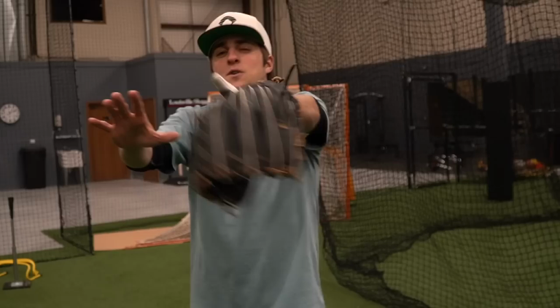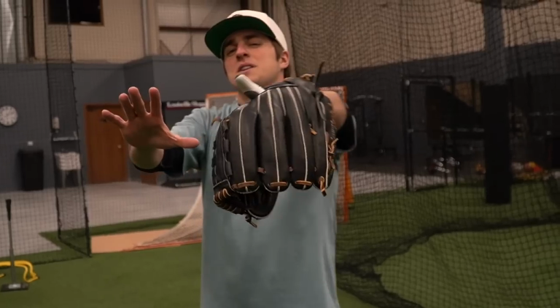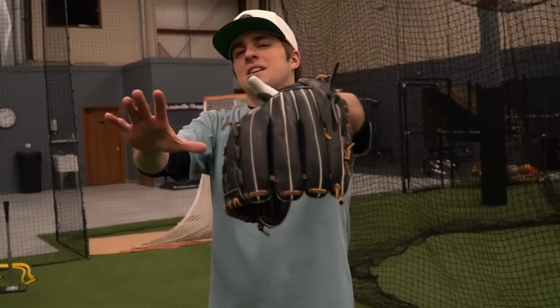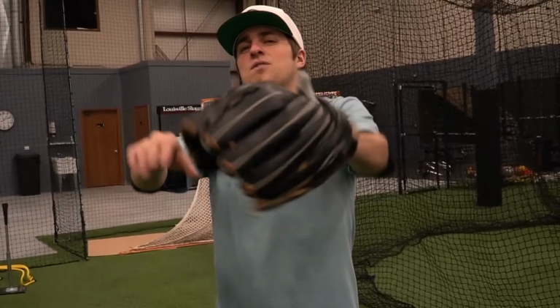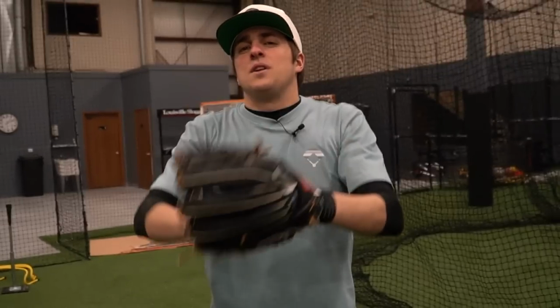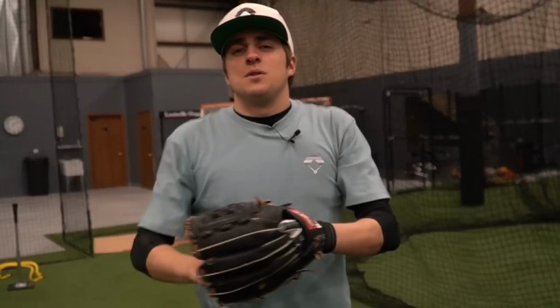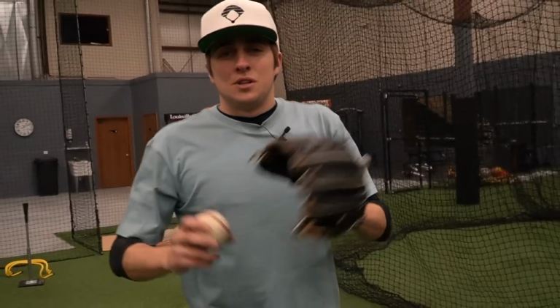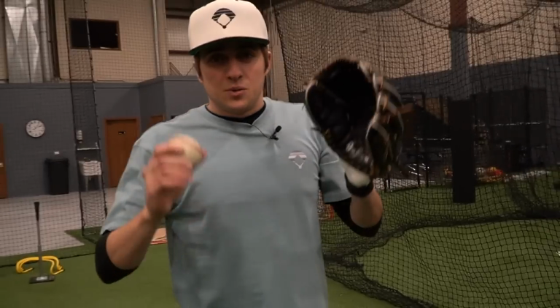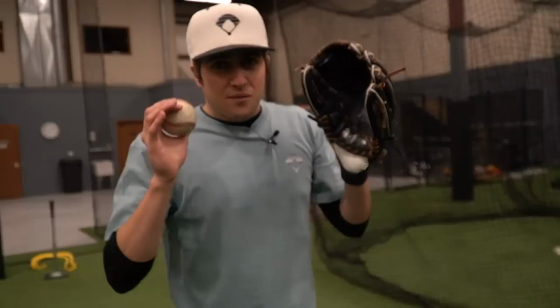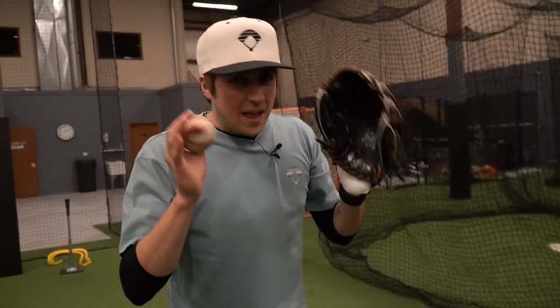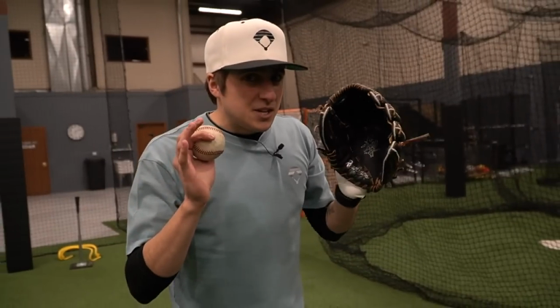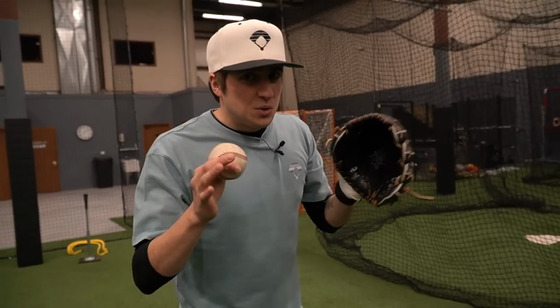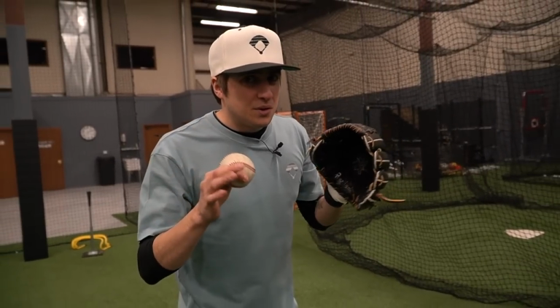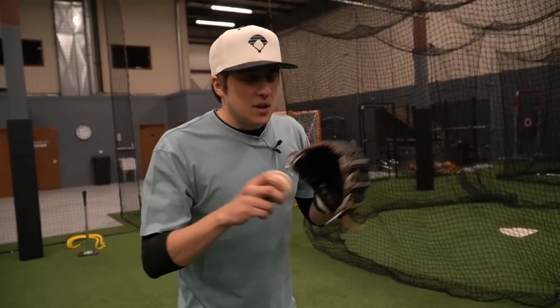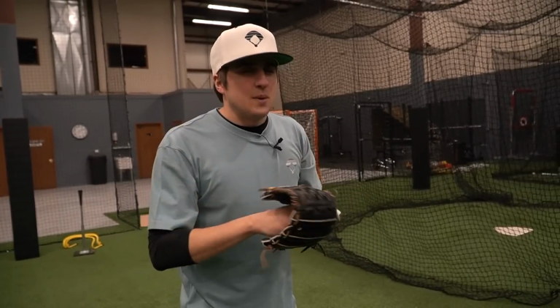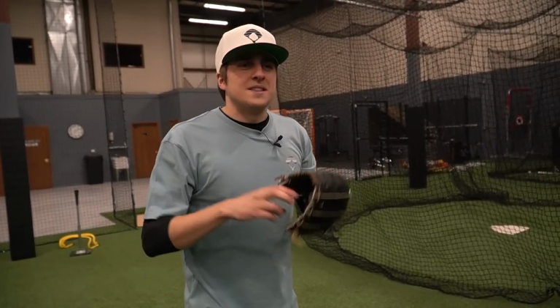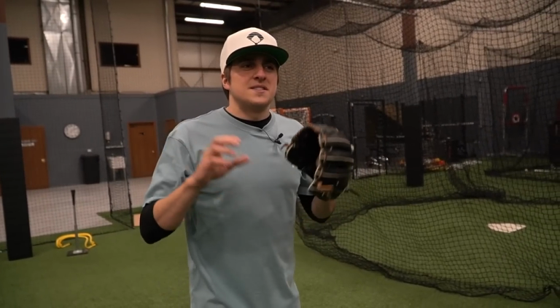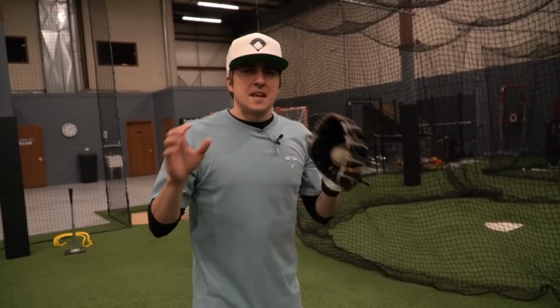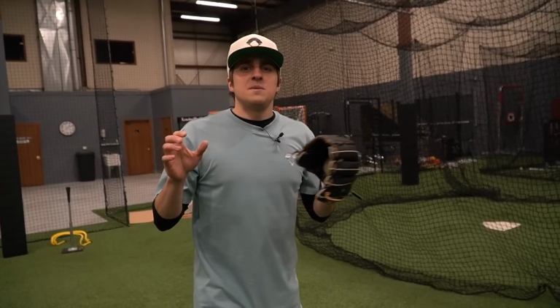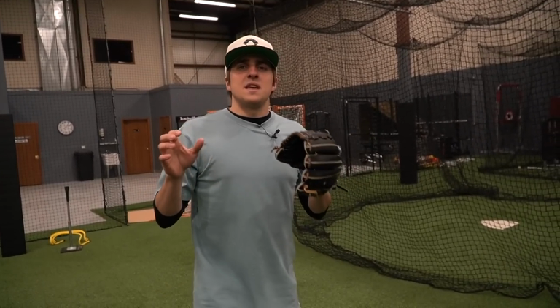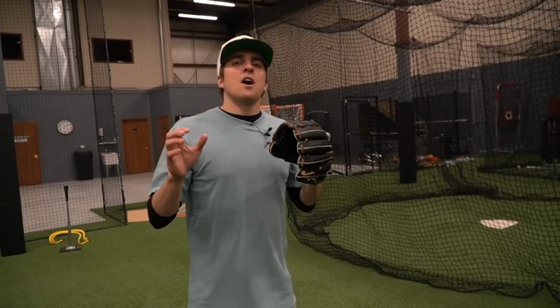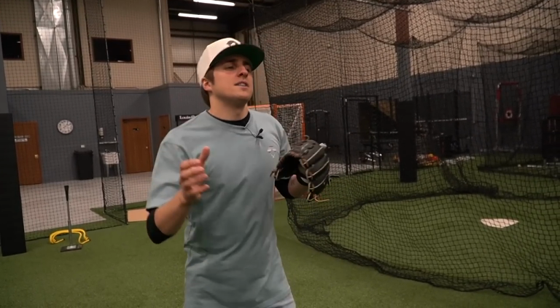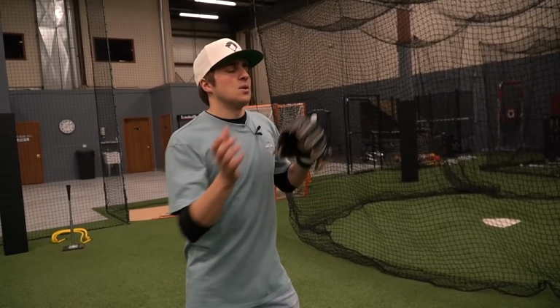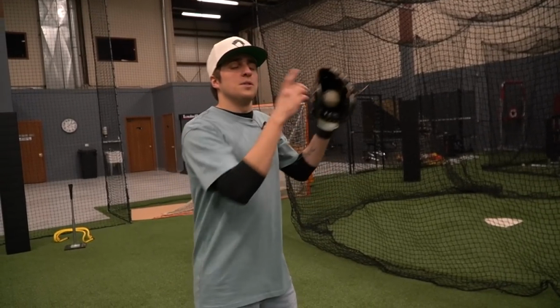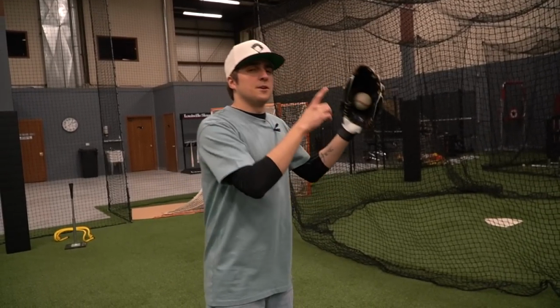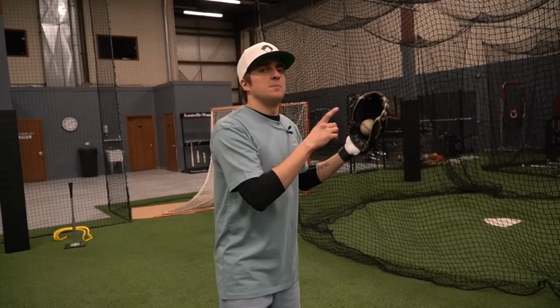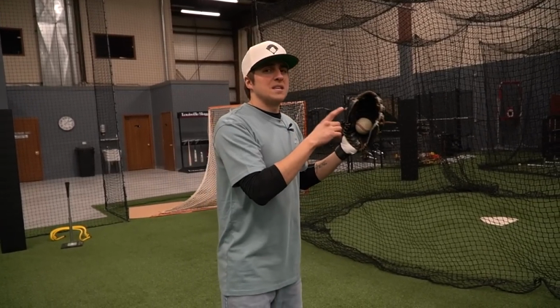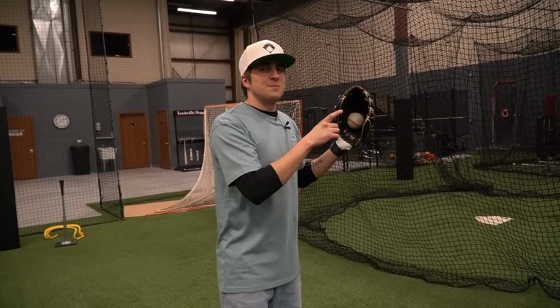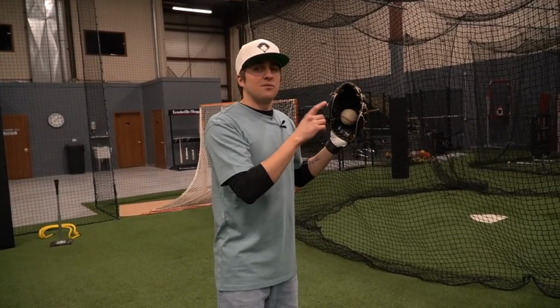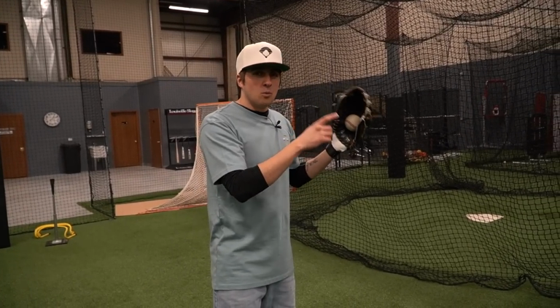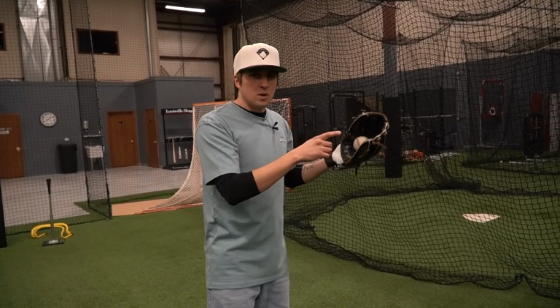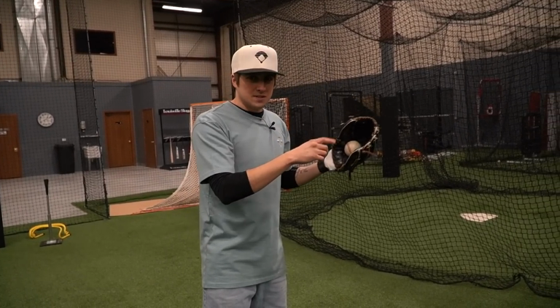If you did like this video, you'll enjoy the Vlad Jr. video — we did the same thing on his old third baseman's glove from Wilson.